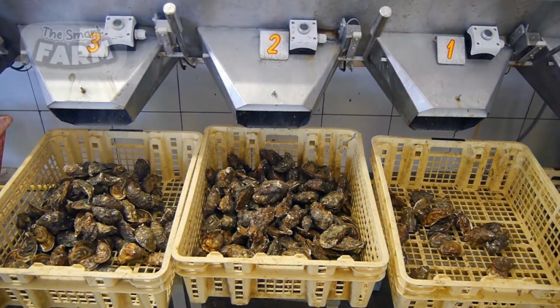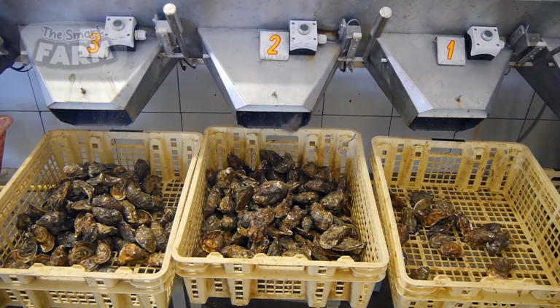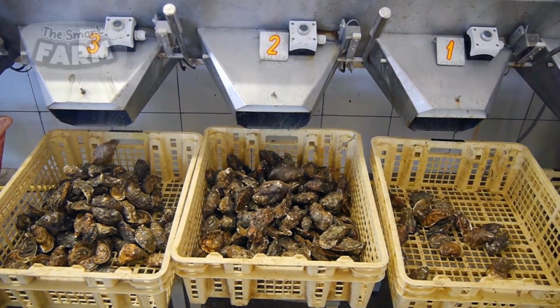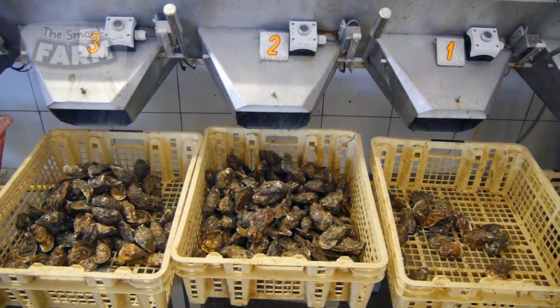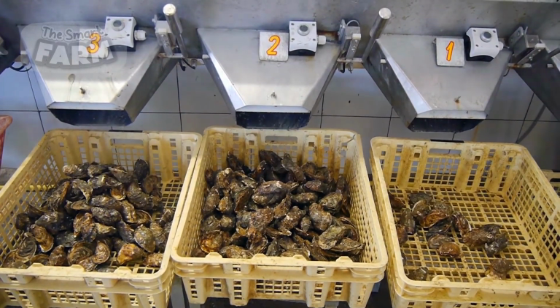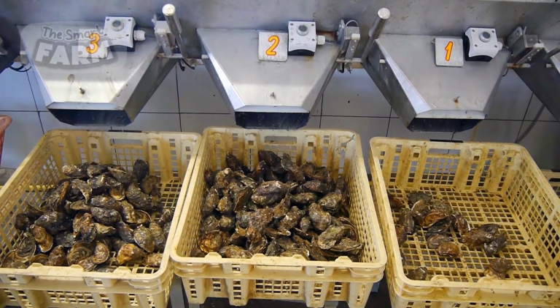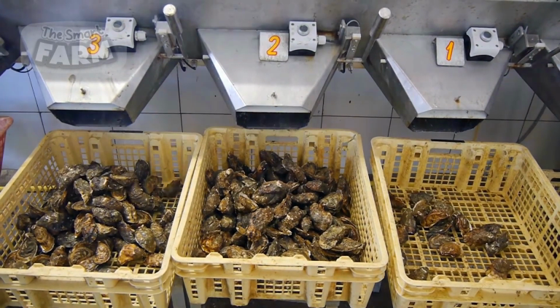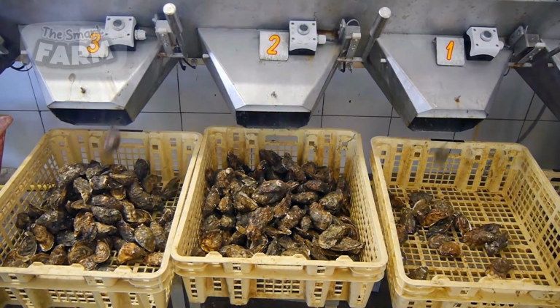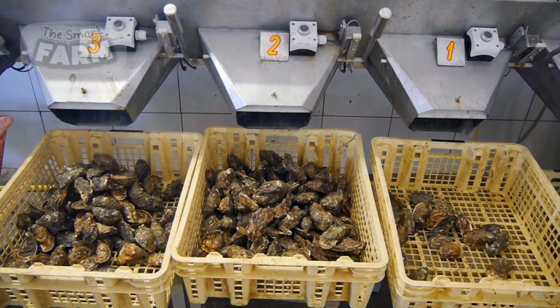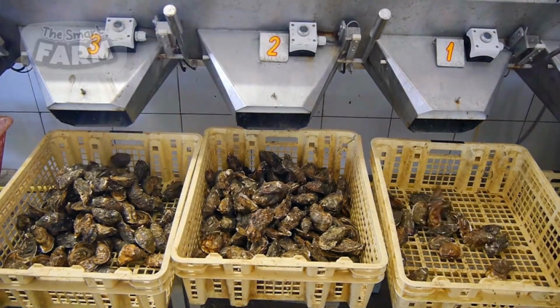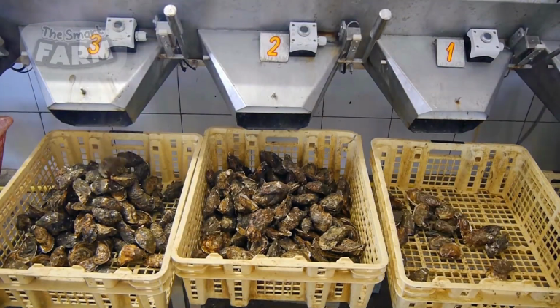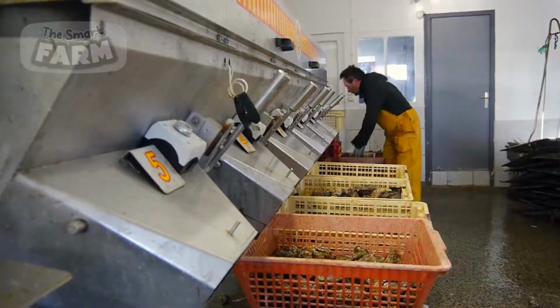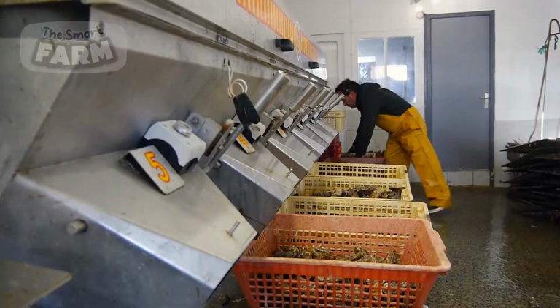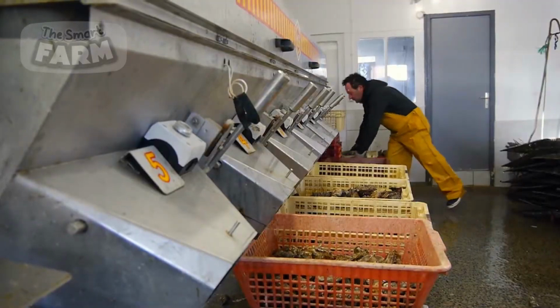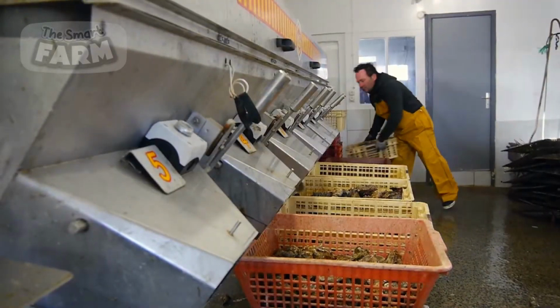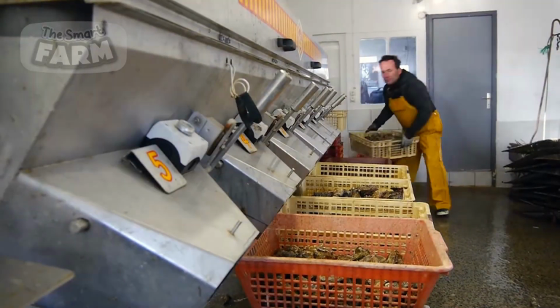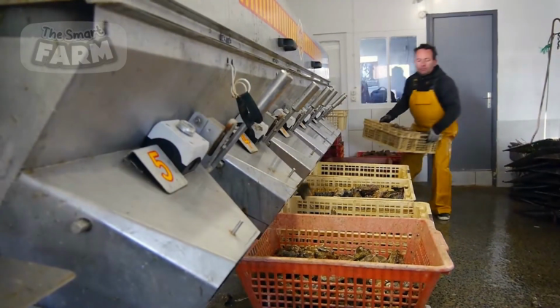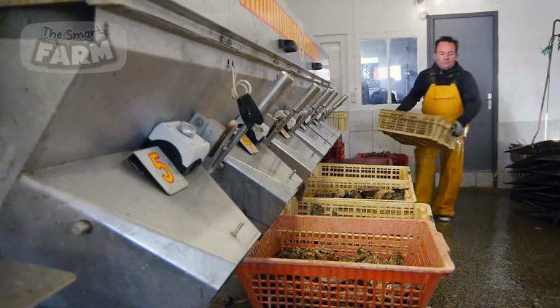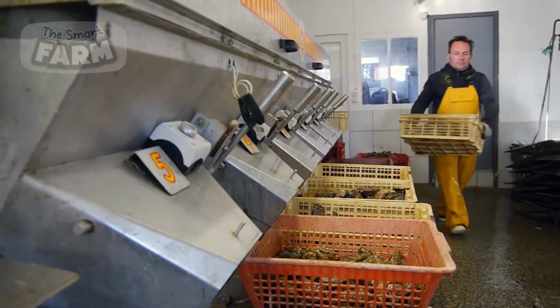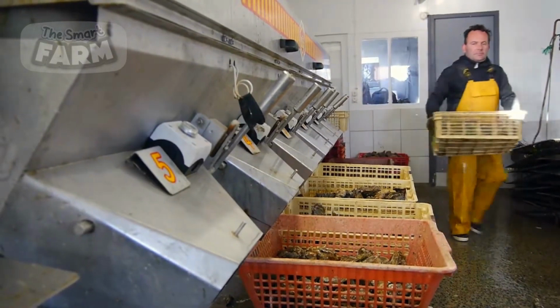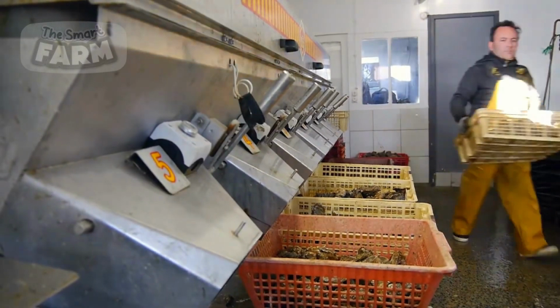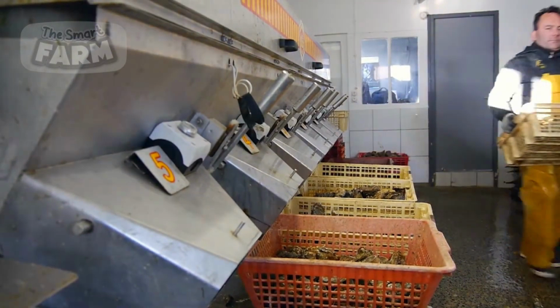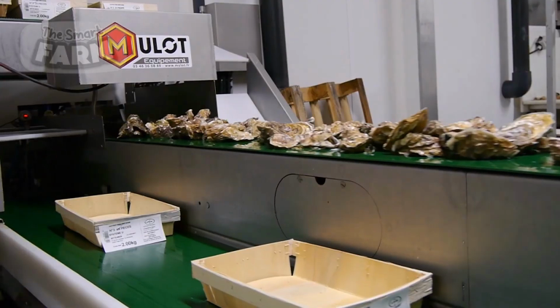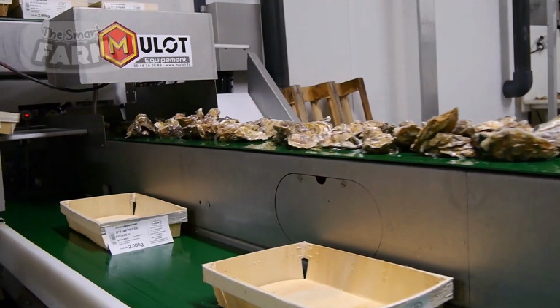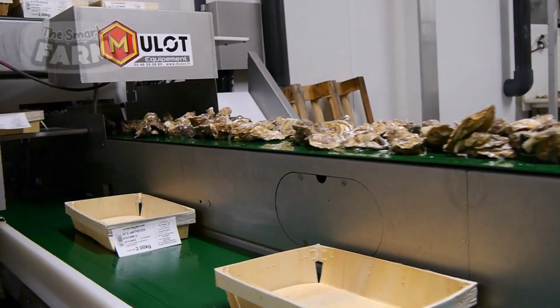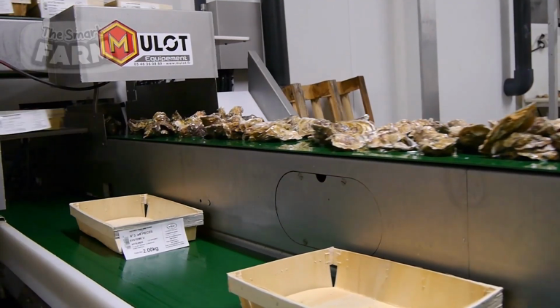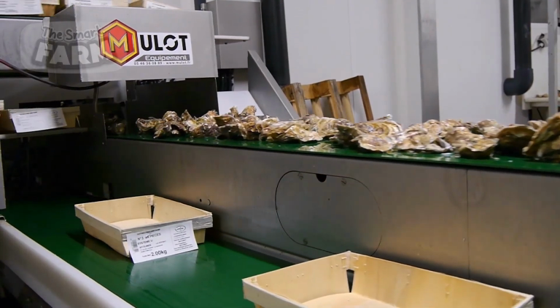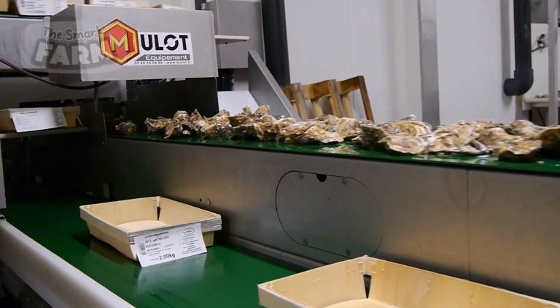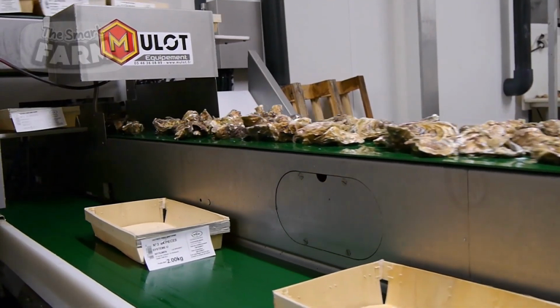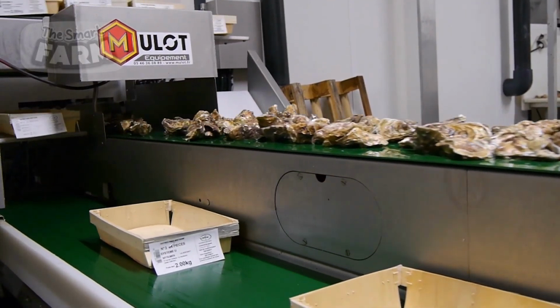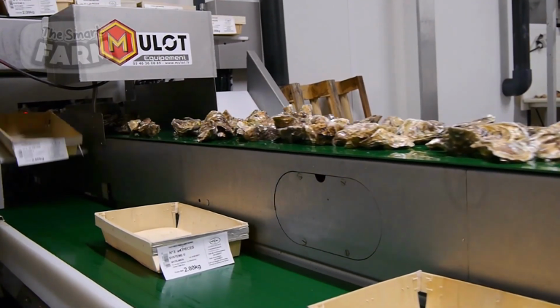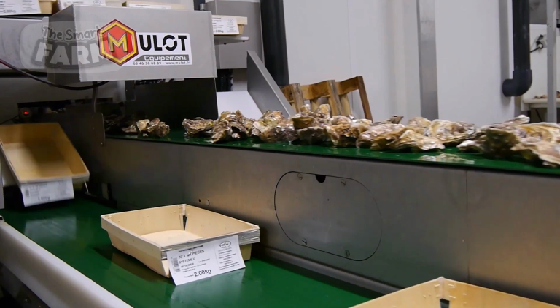Live oysters are typically packed in mesh bags or boxes with ice or cooling gel packs to maintain a cold chain during transportation.